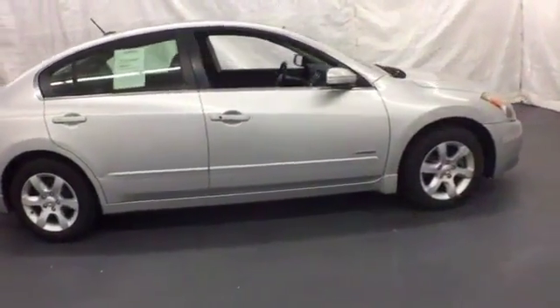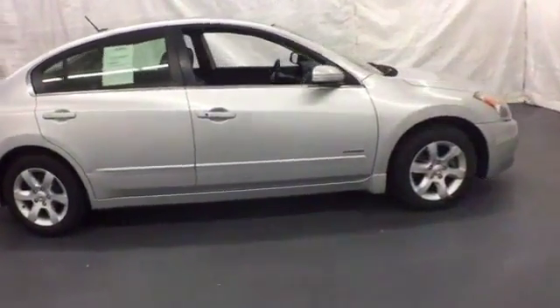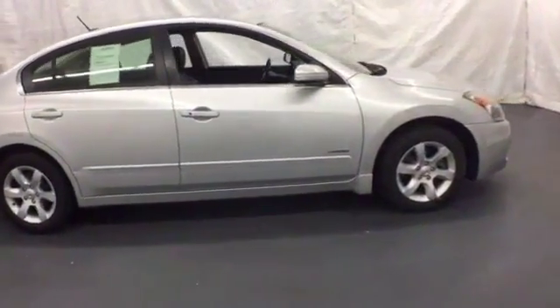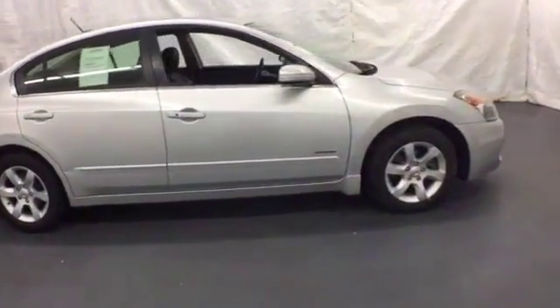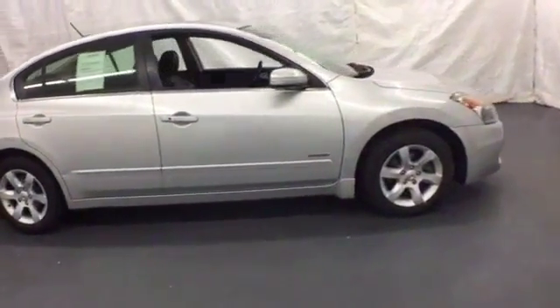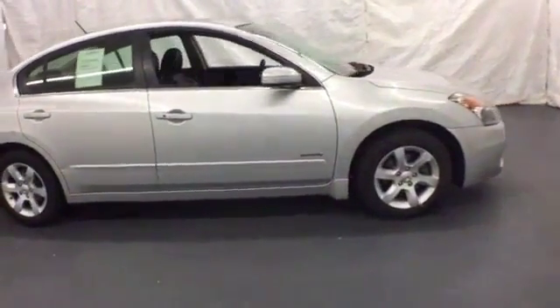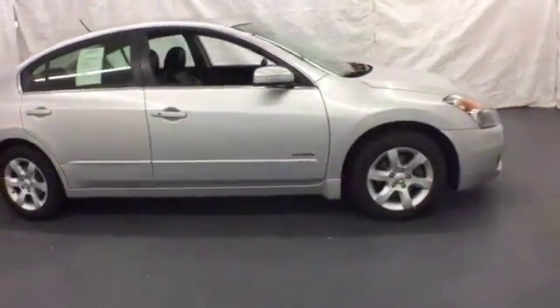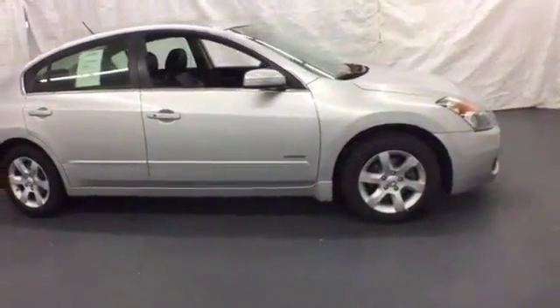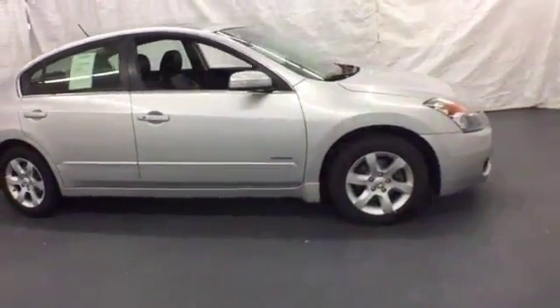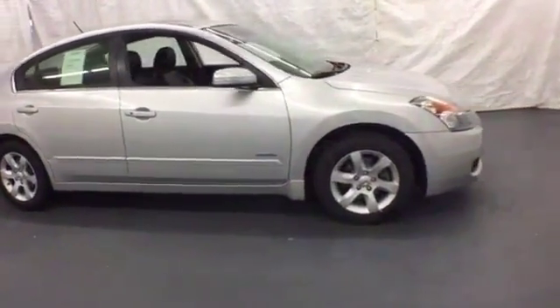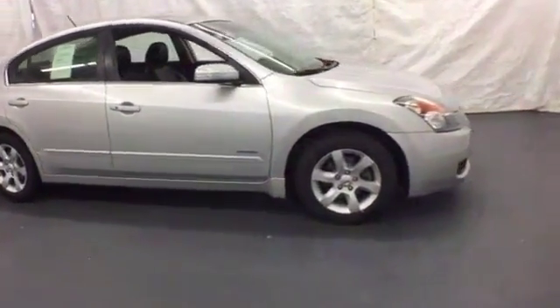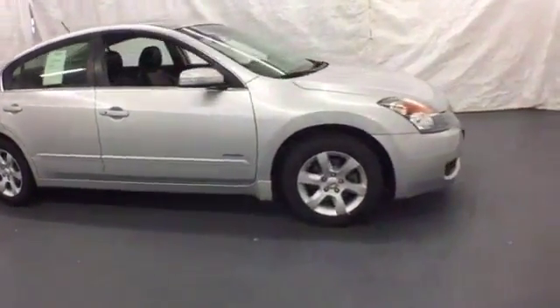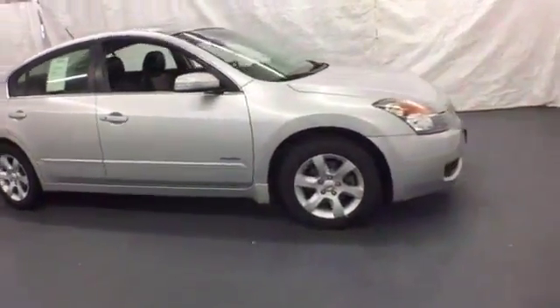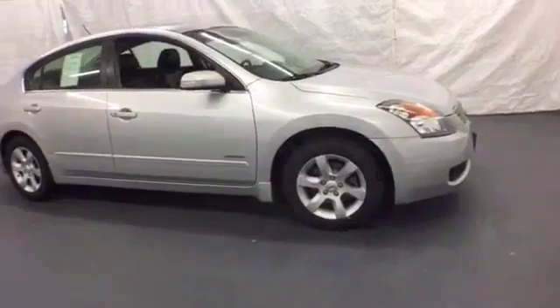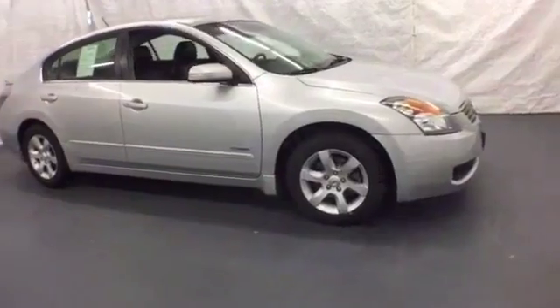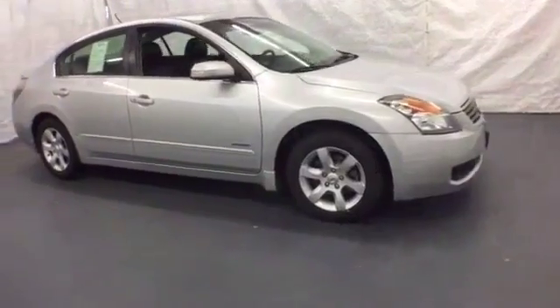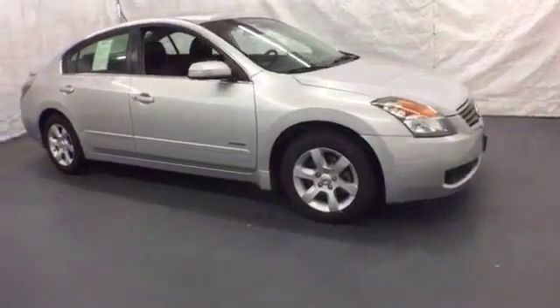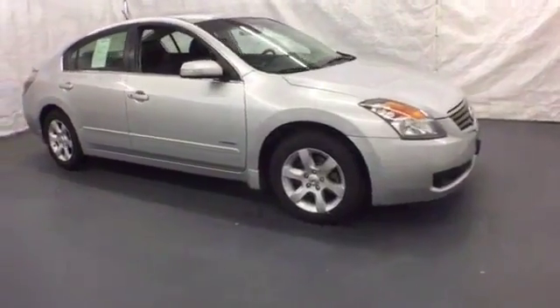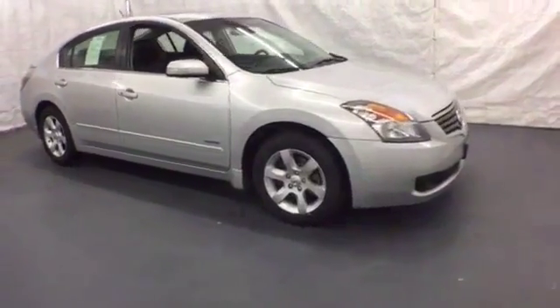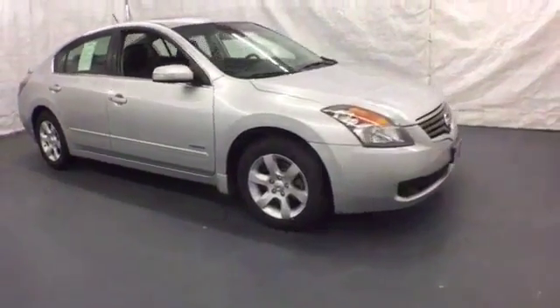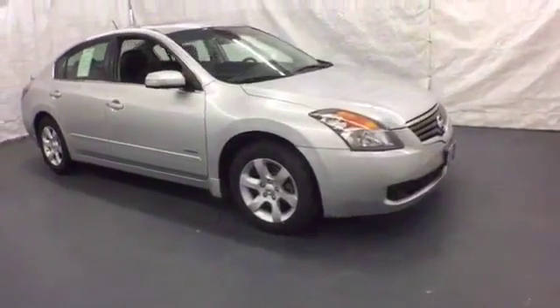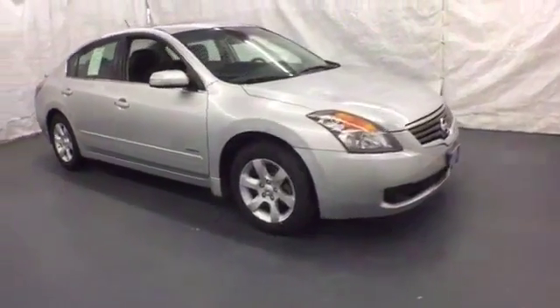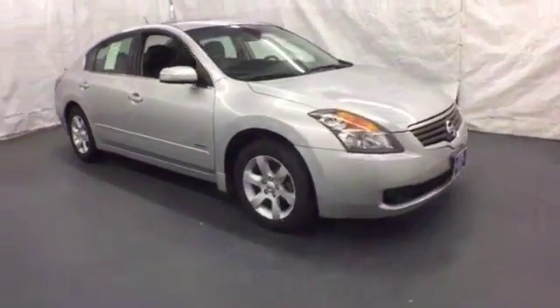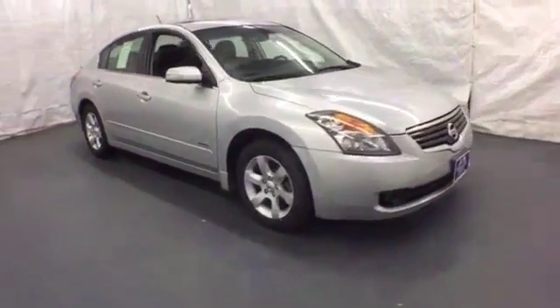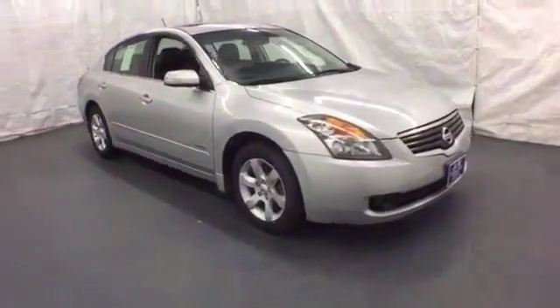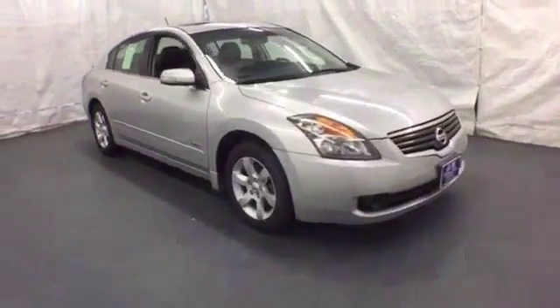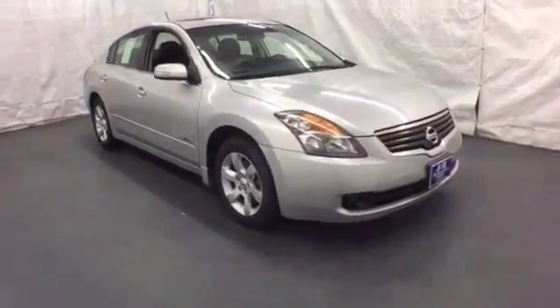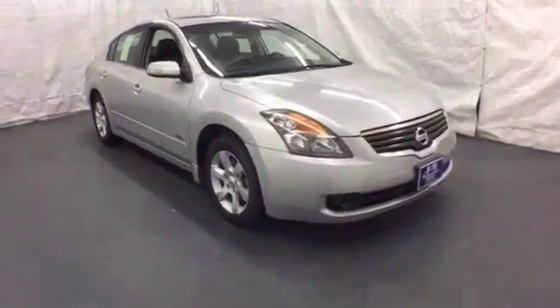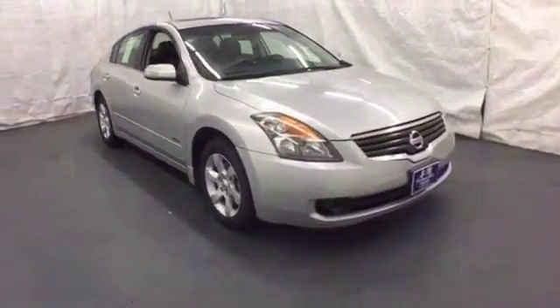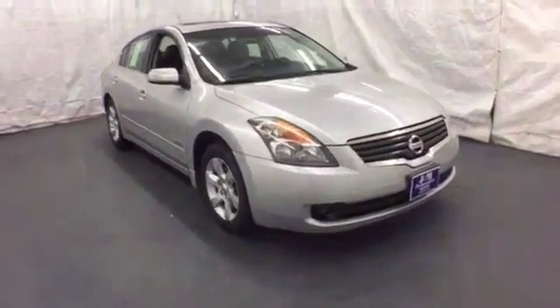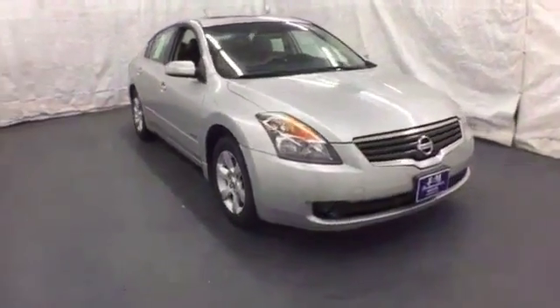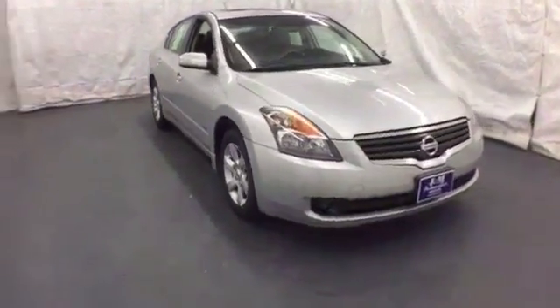Don't waste any more time — this stylish Altima Hybrid could be in your driveway today.